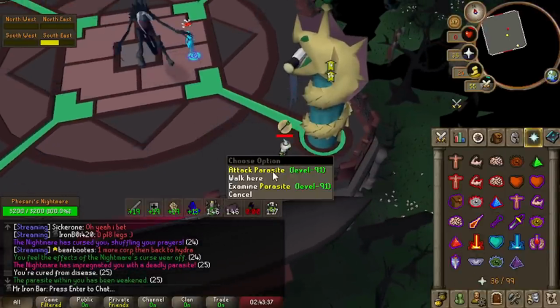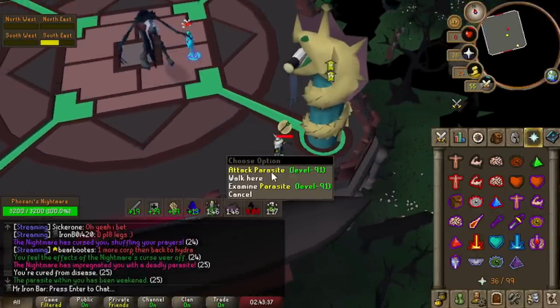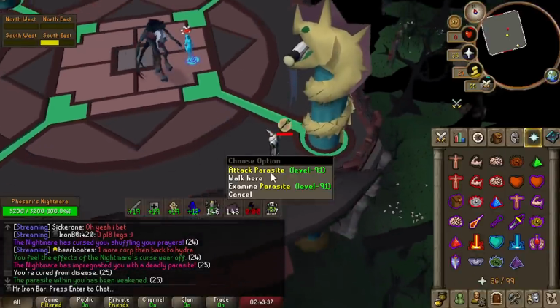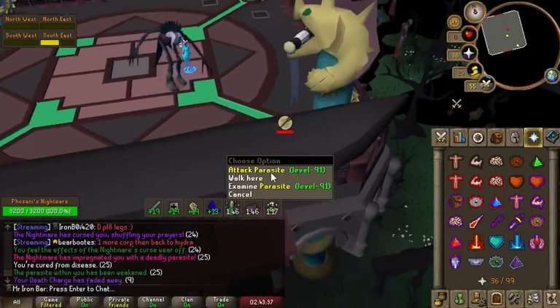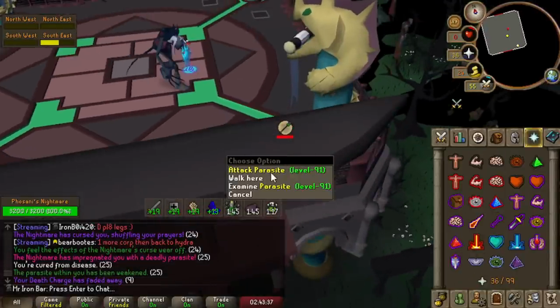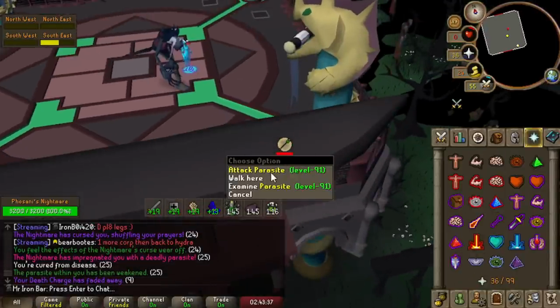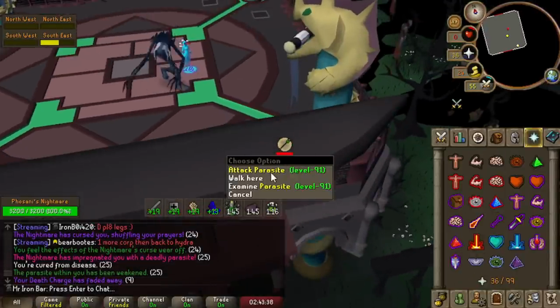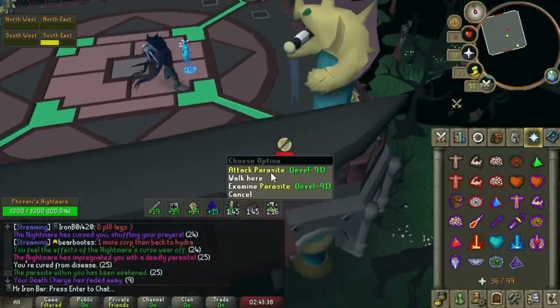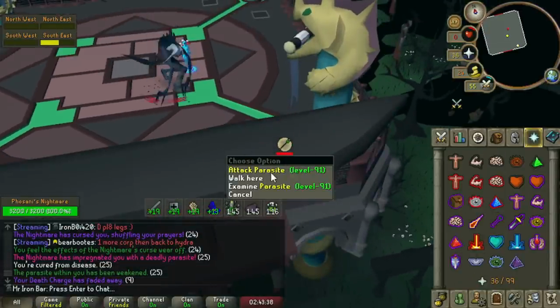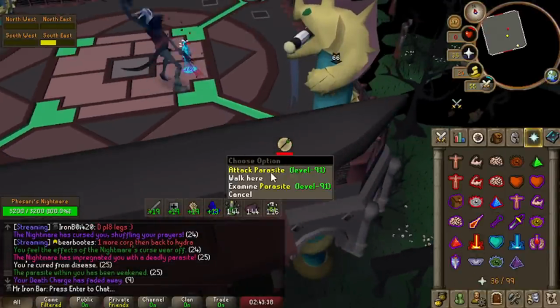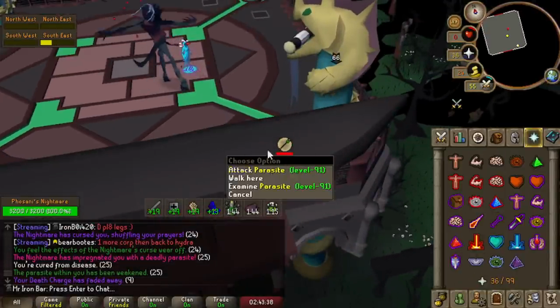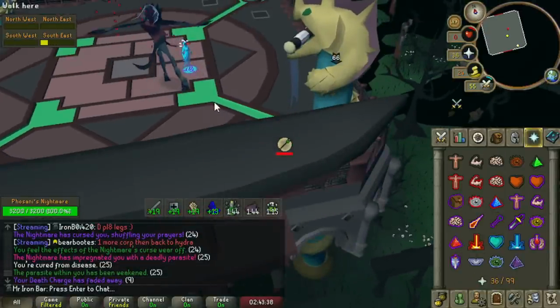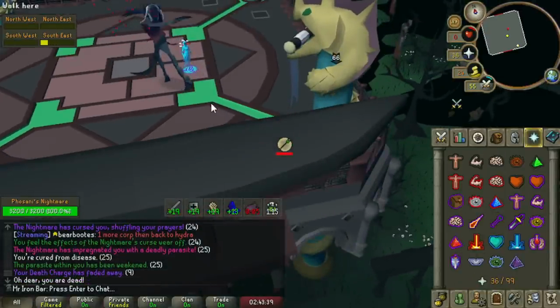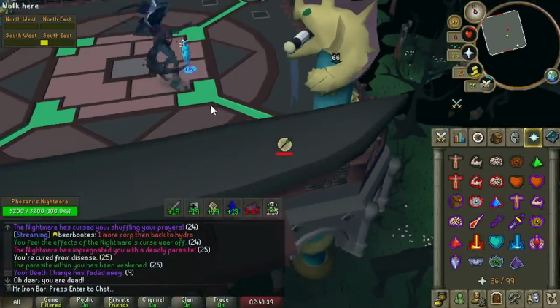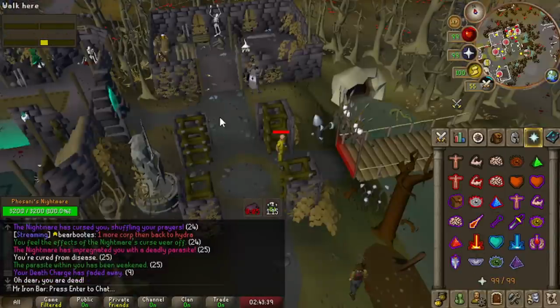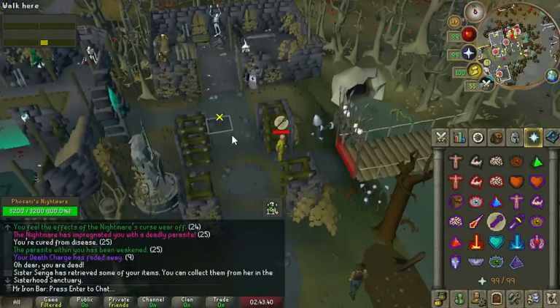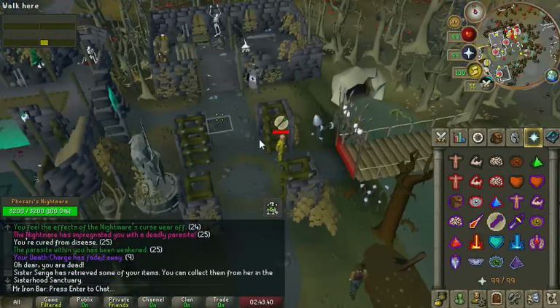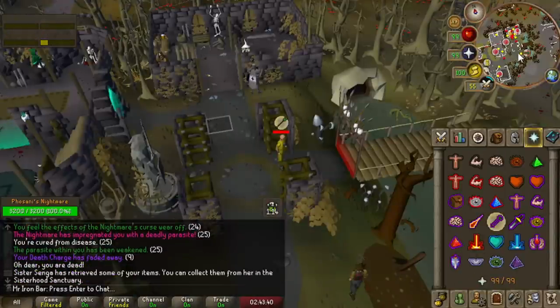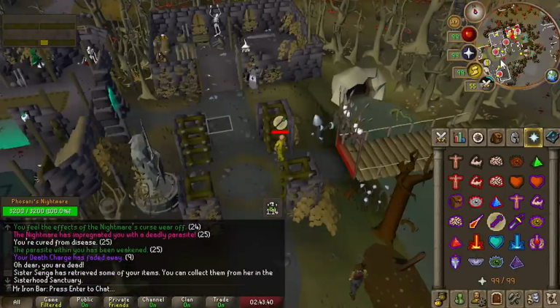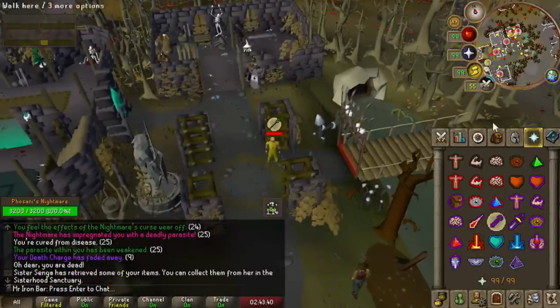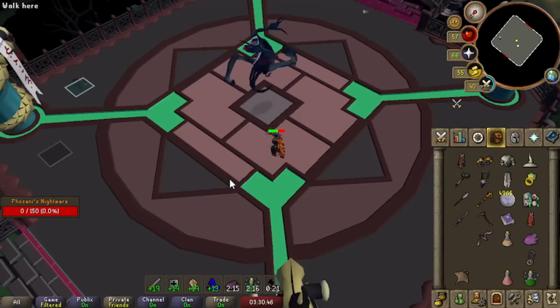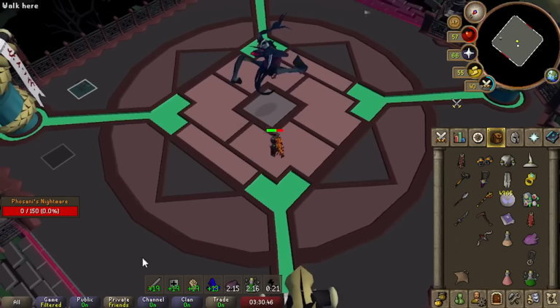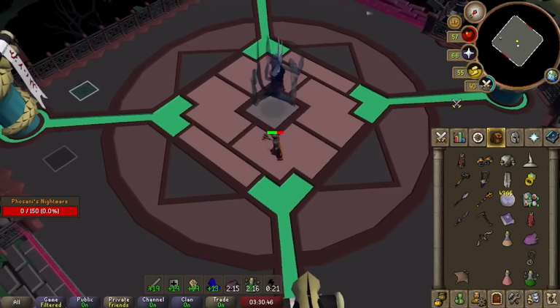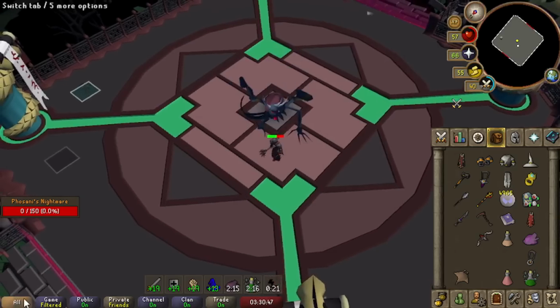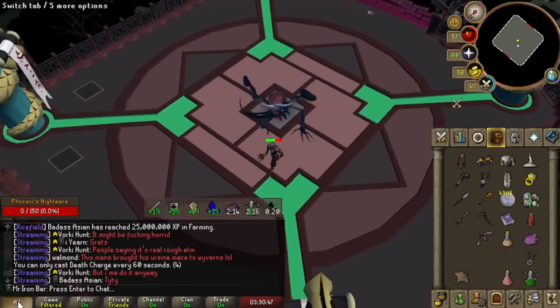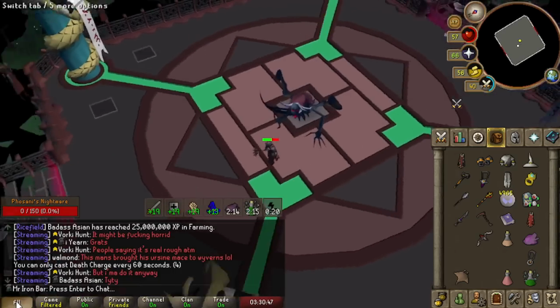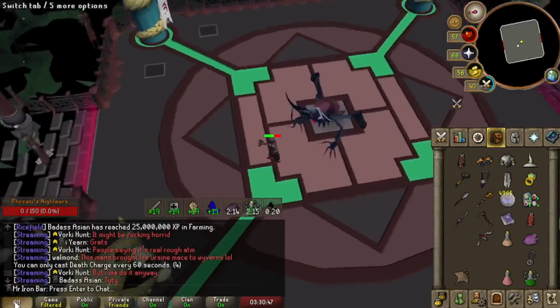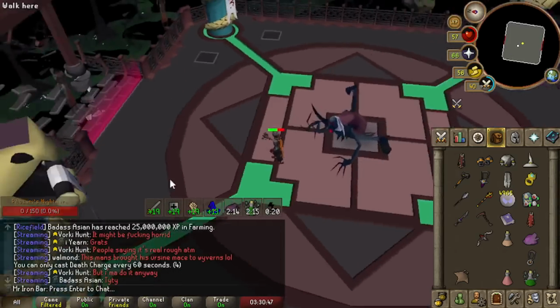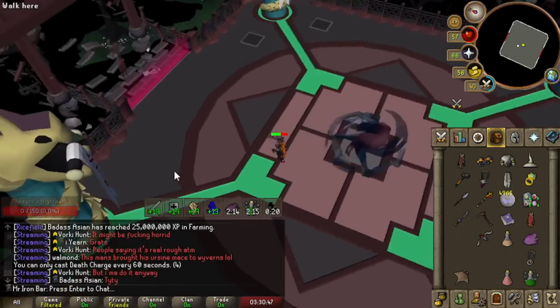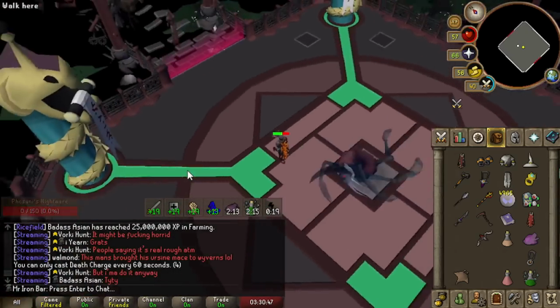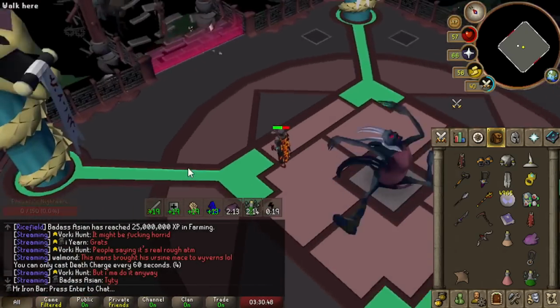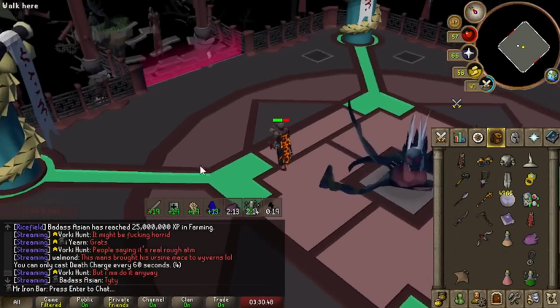I was trying to click away at that tile and then the parasite spawned on the tile, because I haven't done it in so long.